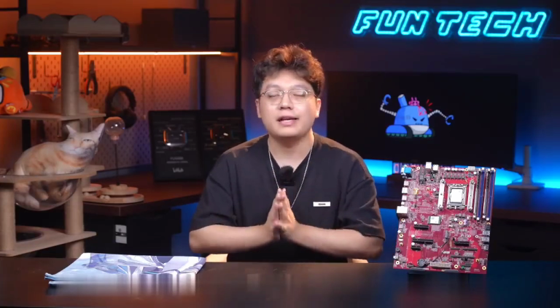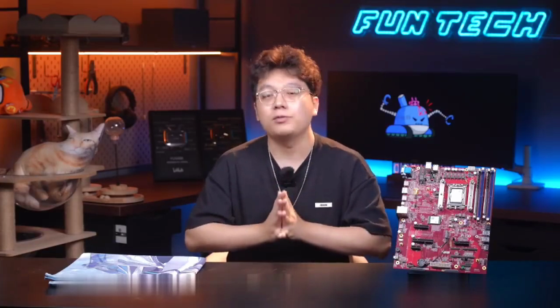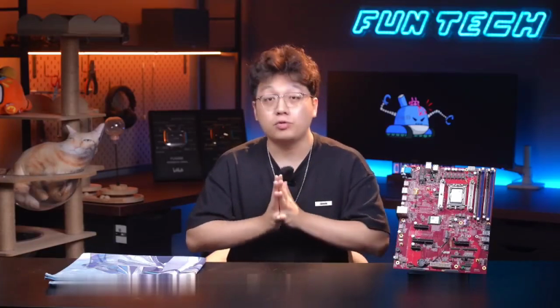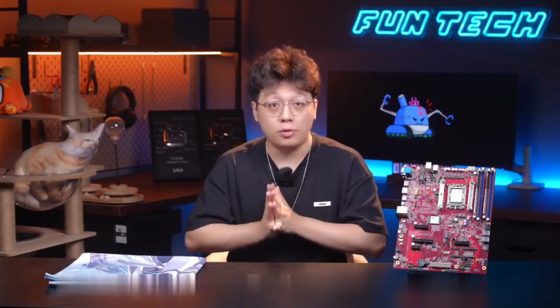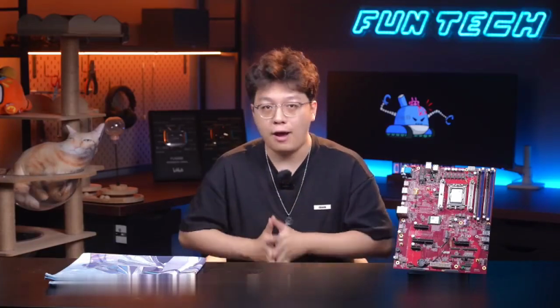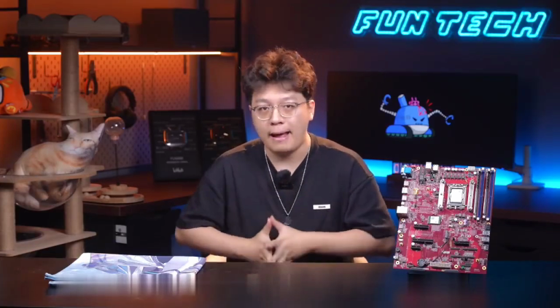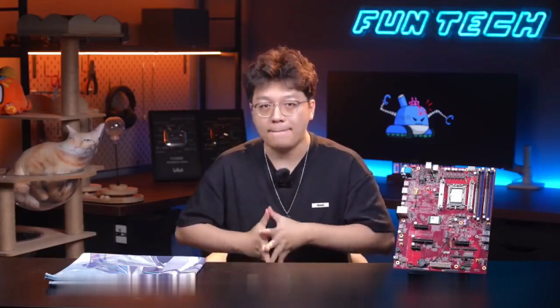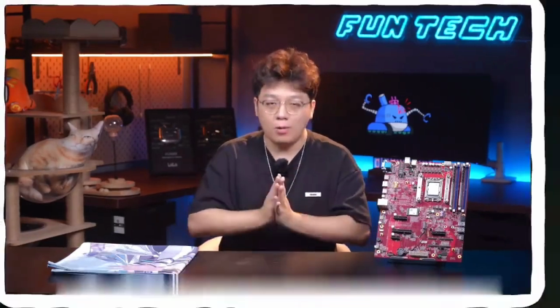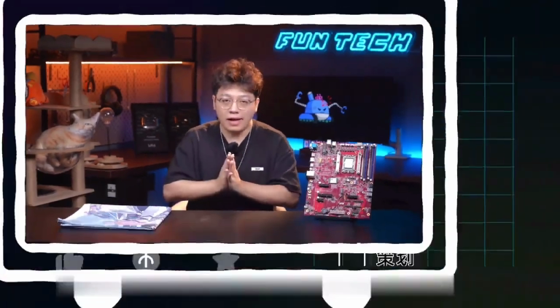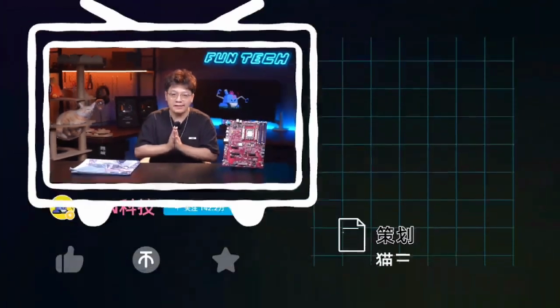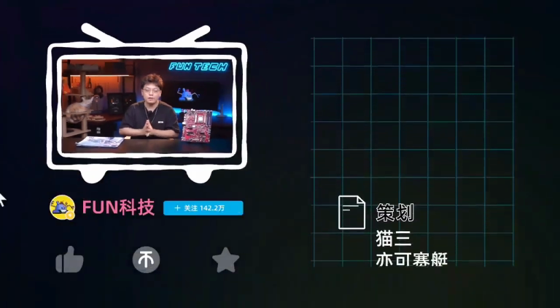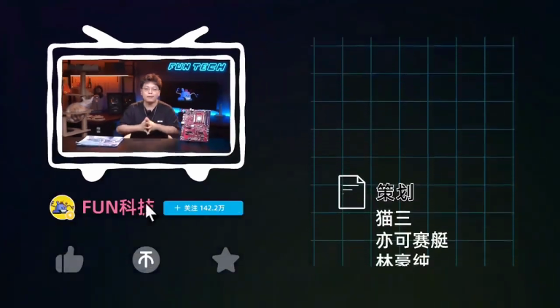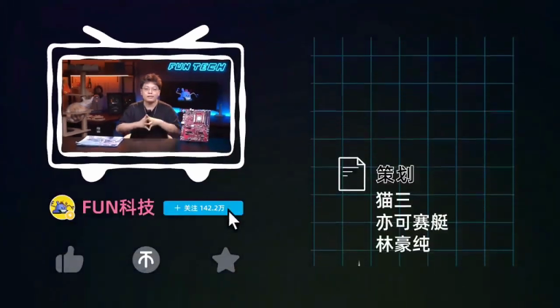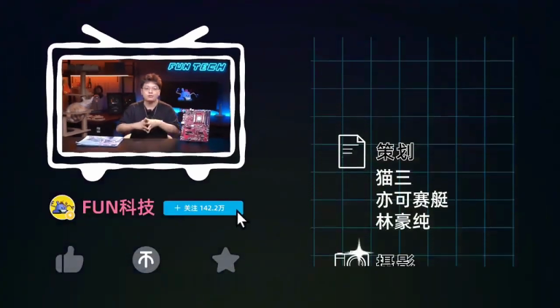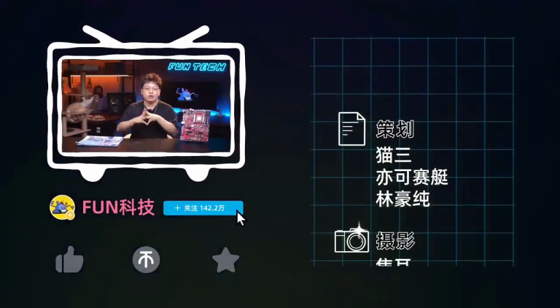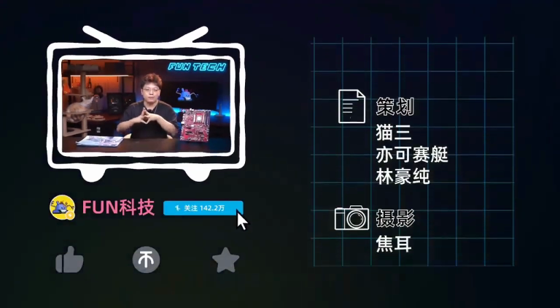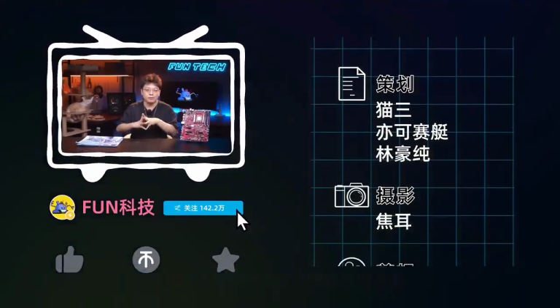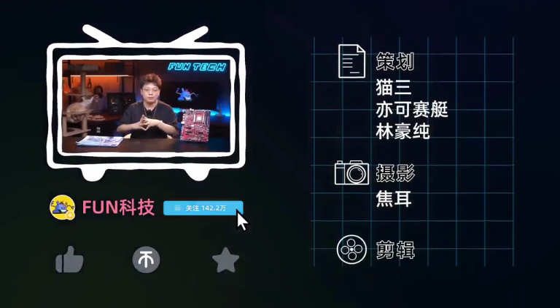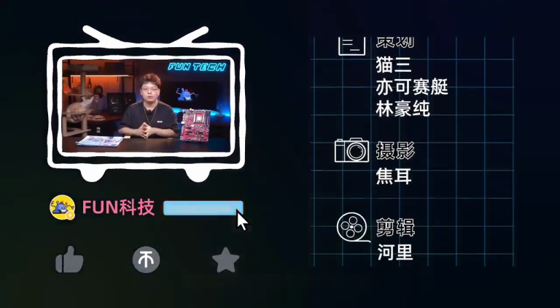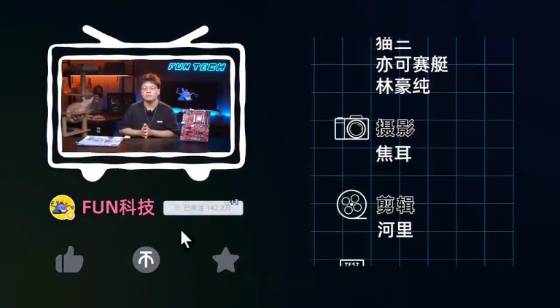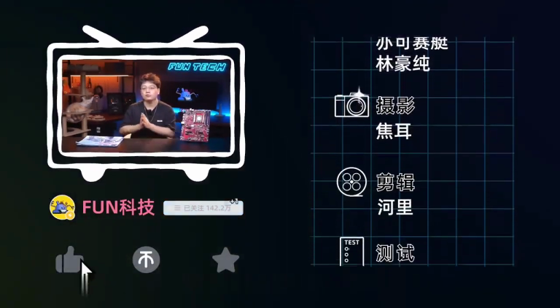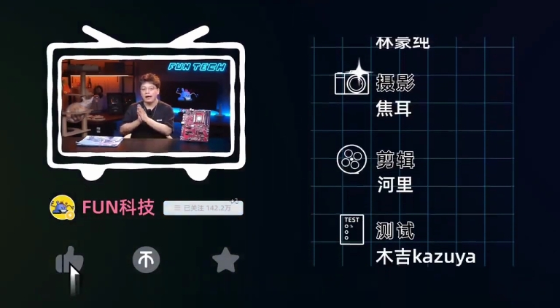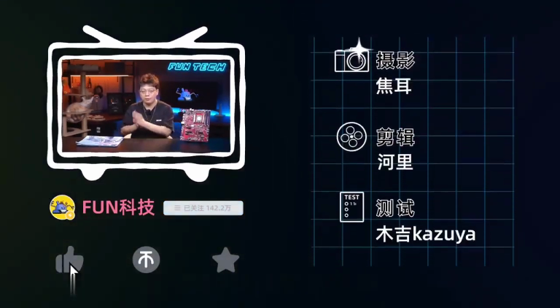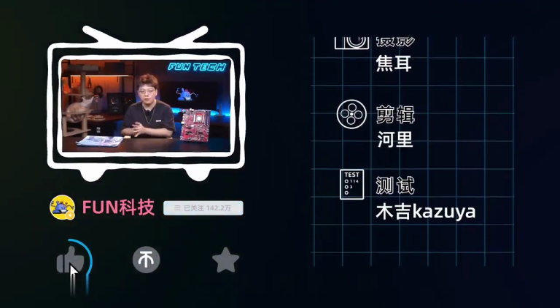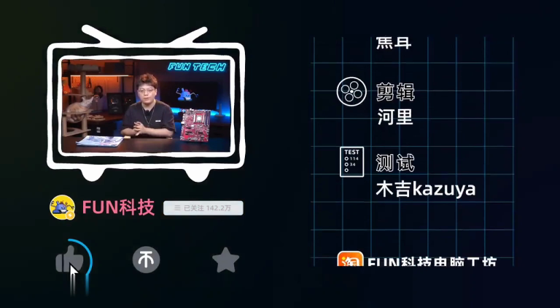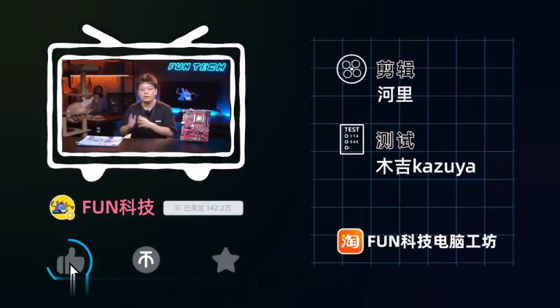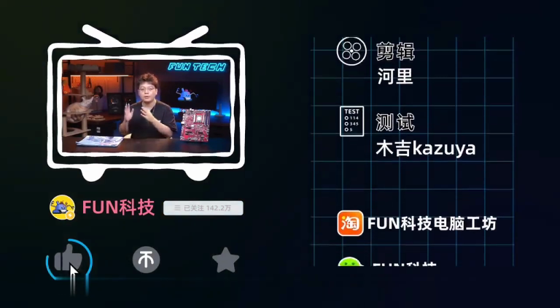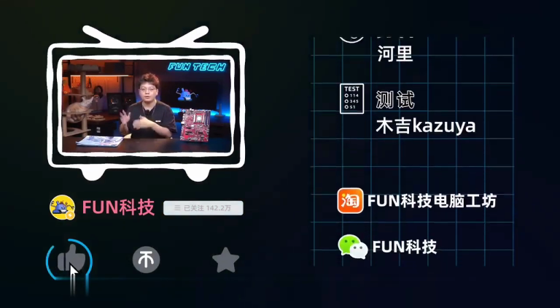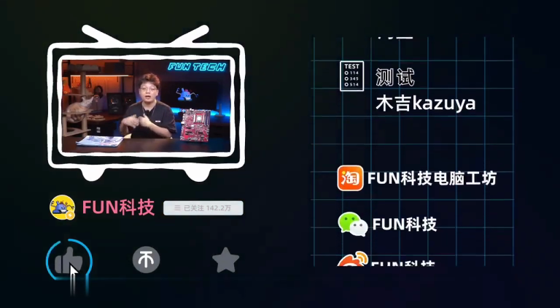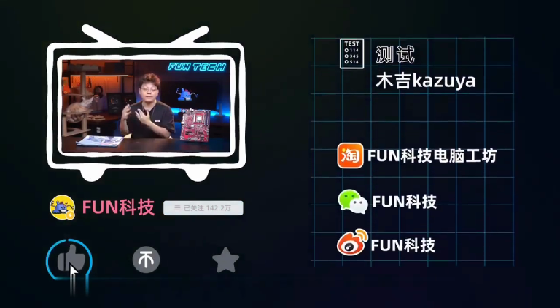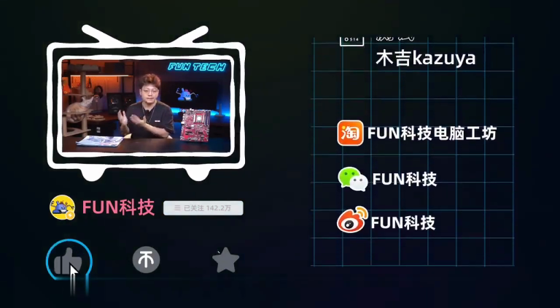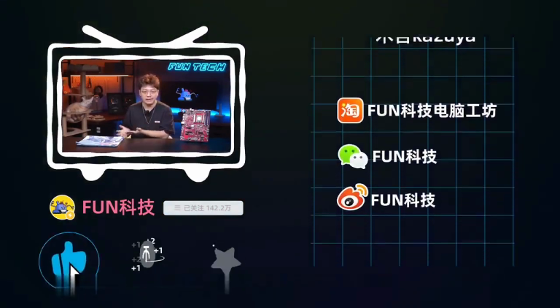I think it turned out pretty well. Don't forget to like and subscribe. I'm TripleConnect and we'll see you in the next review.